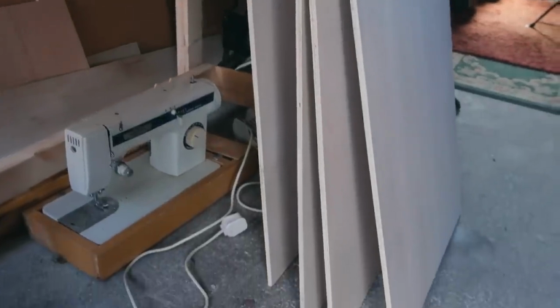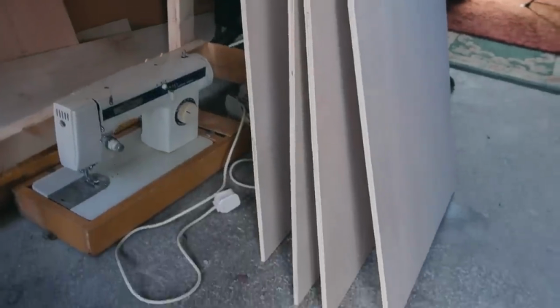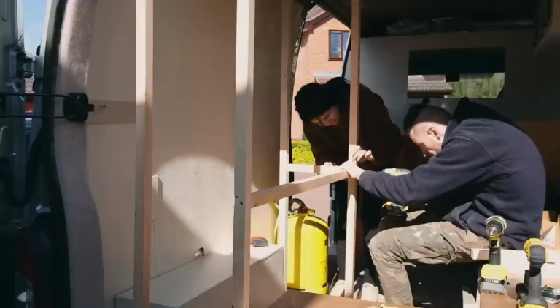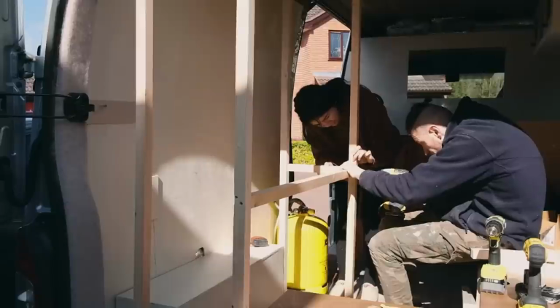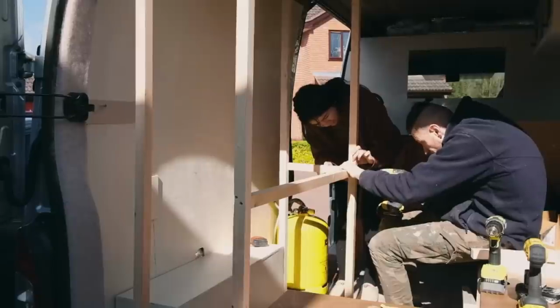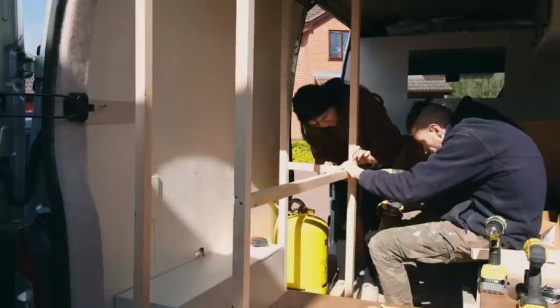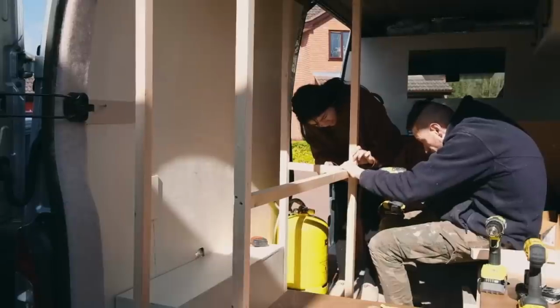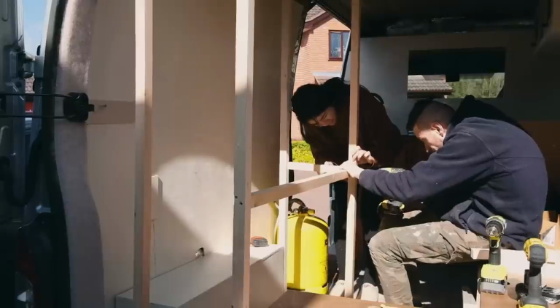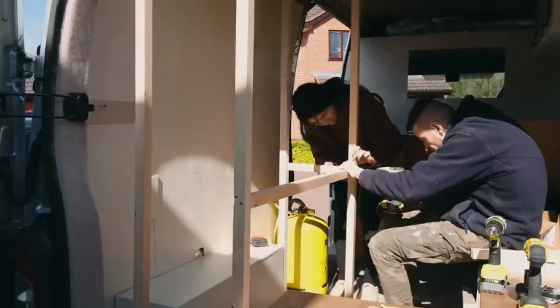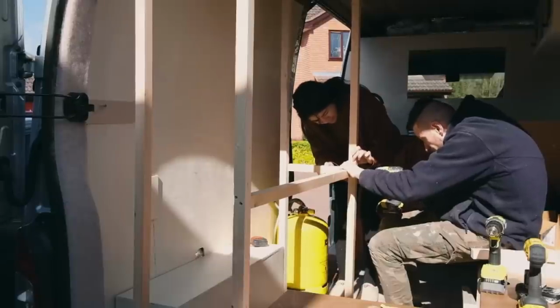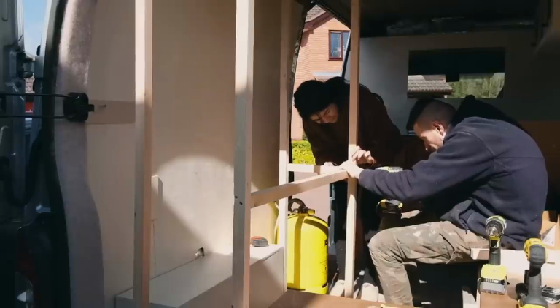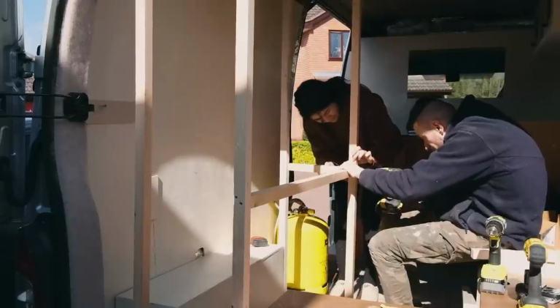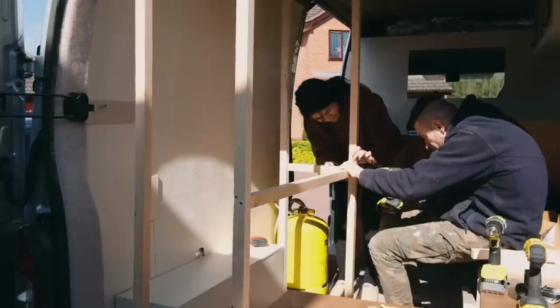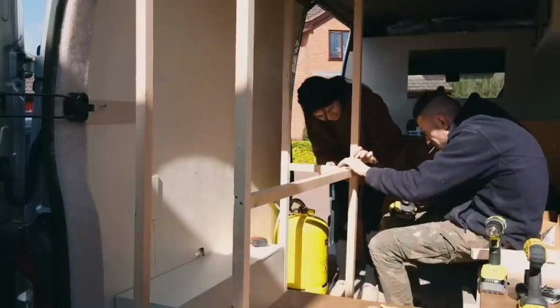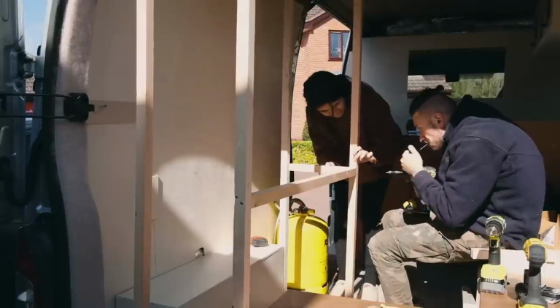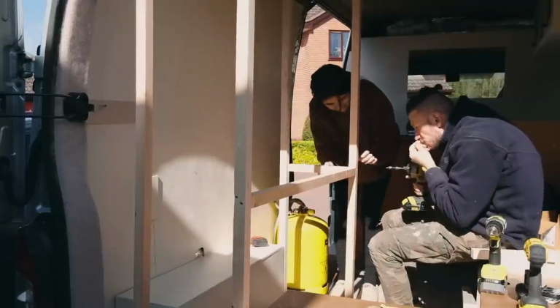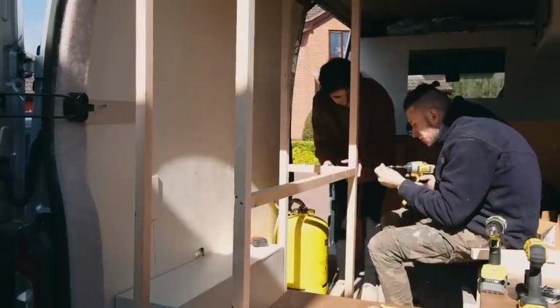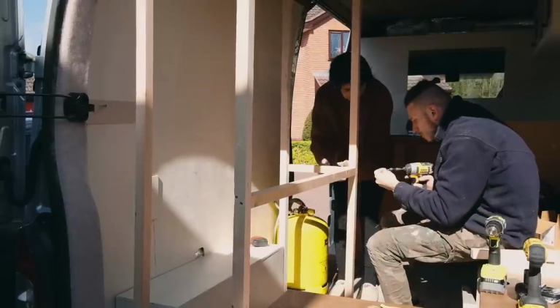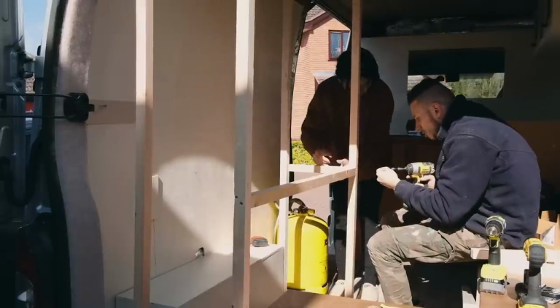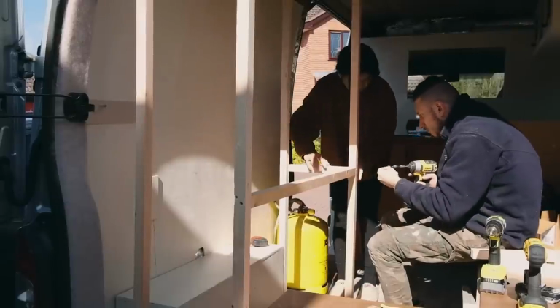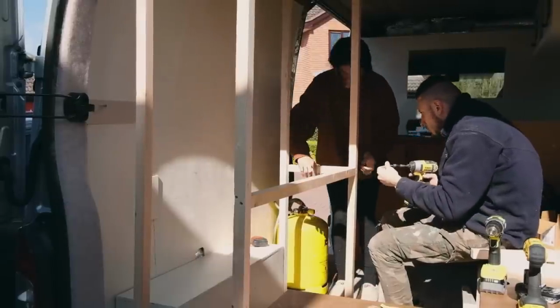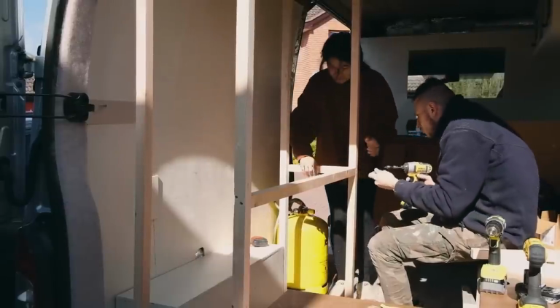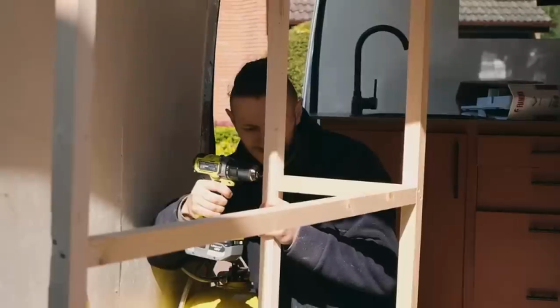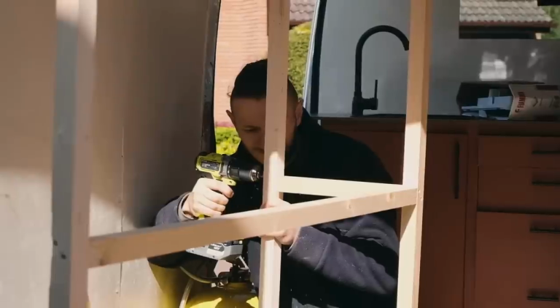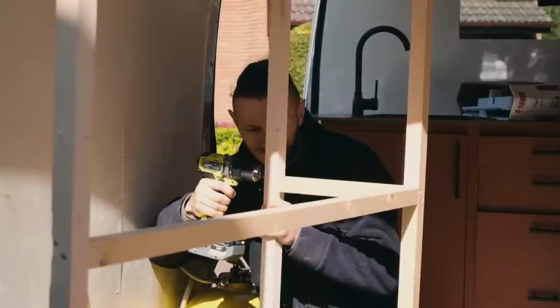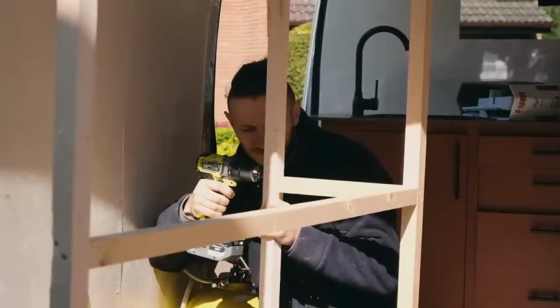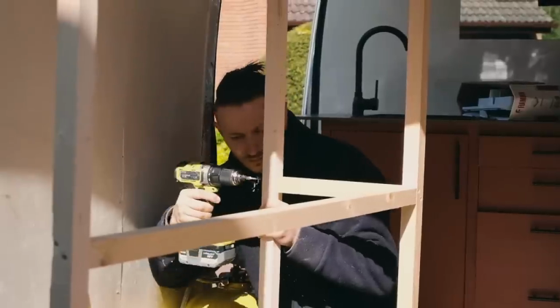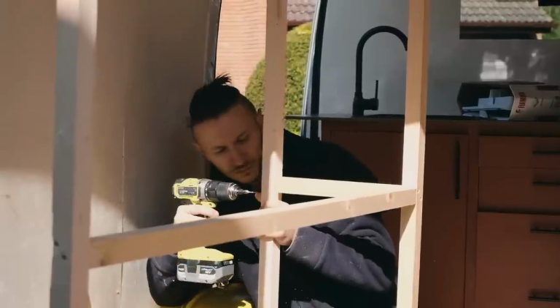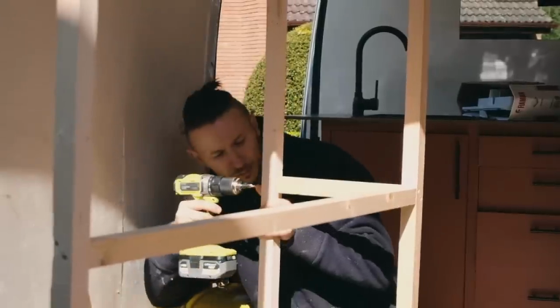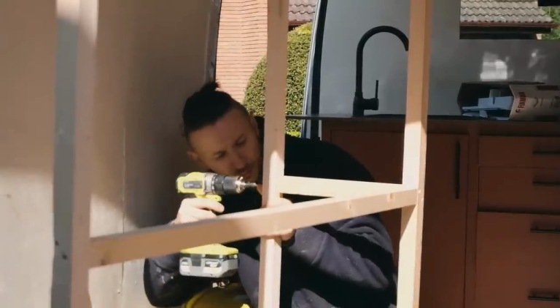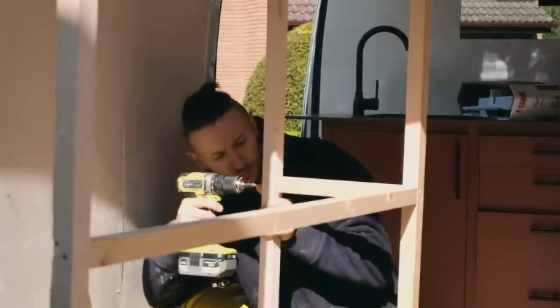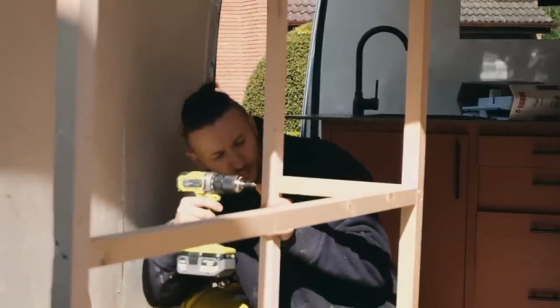We're going to continue building the framework for the storage unit by placing struts where we want the bottom of the wardrobe to sit.